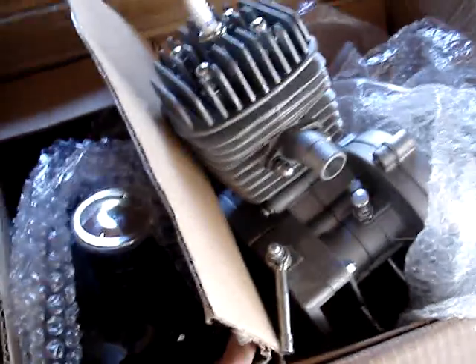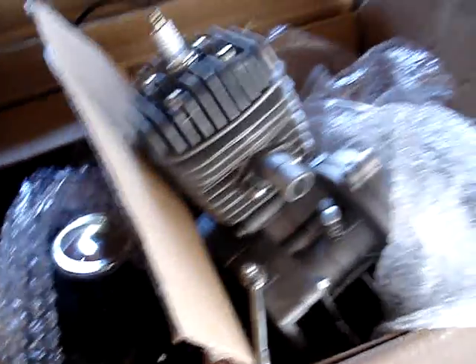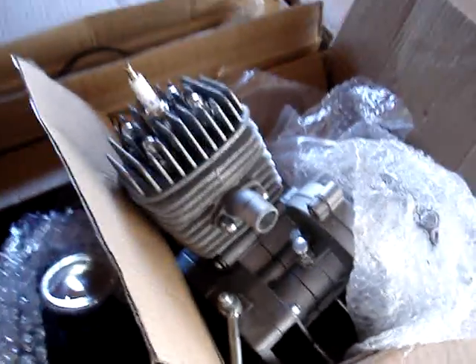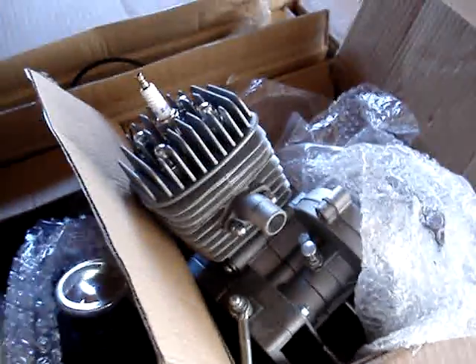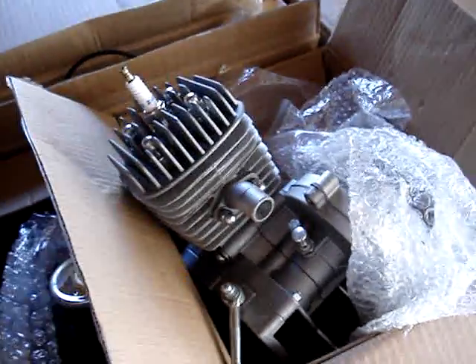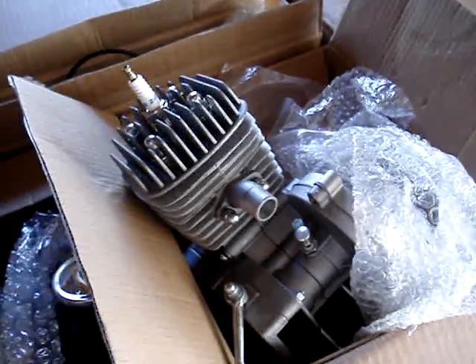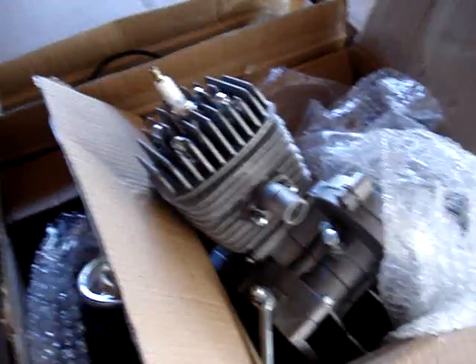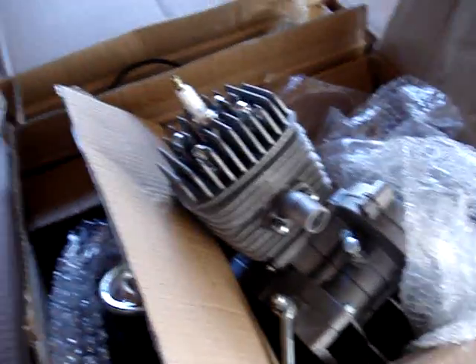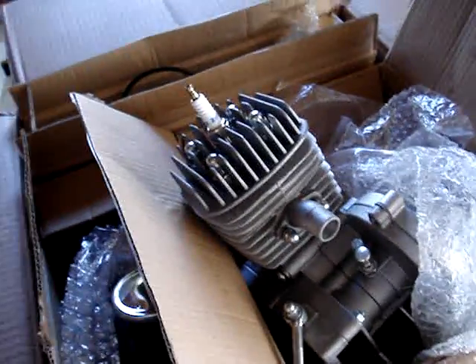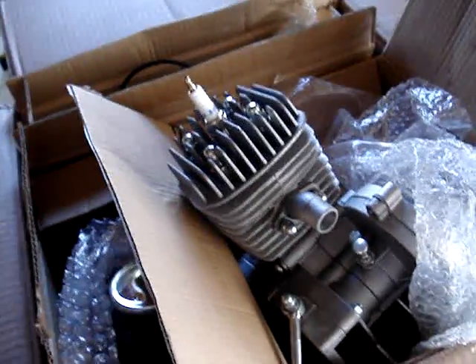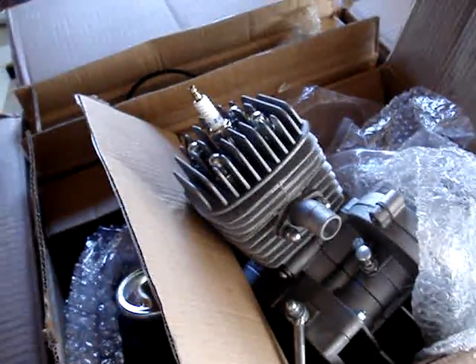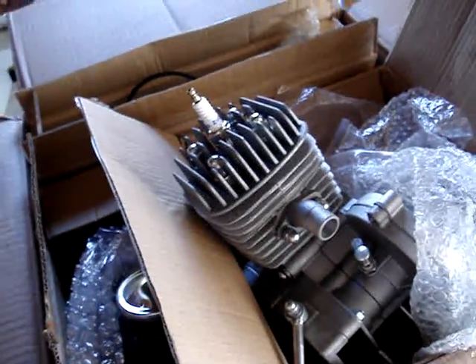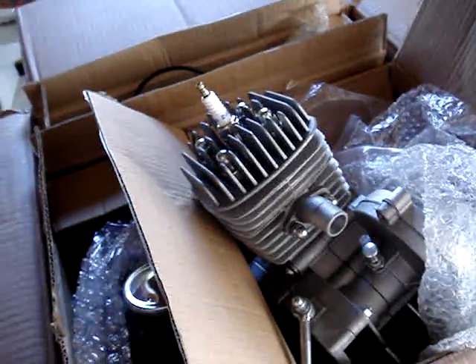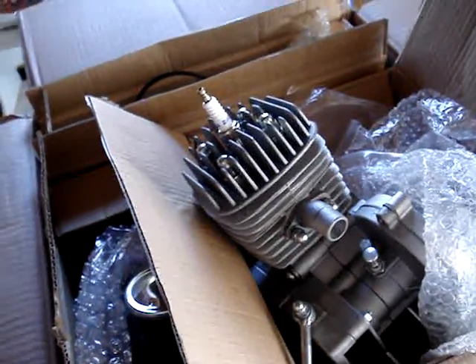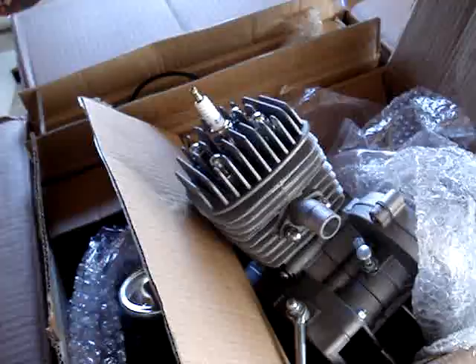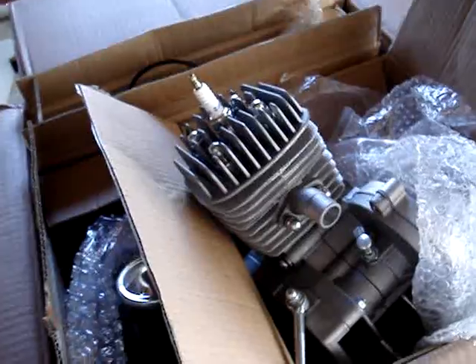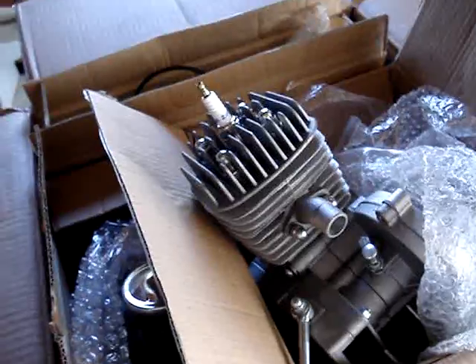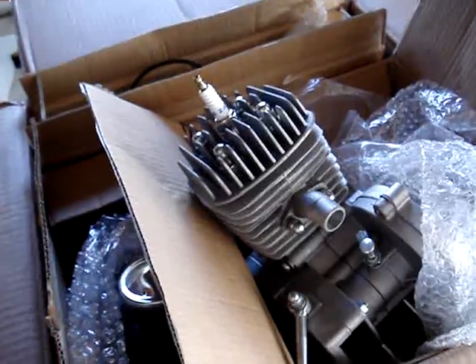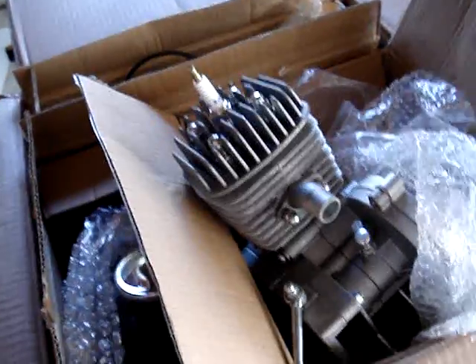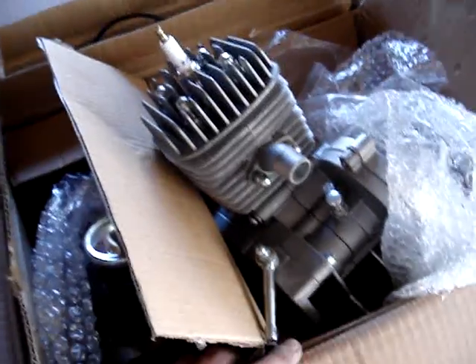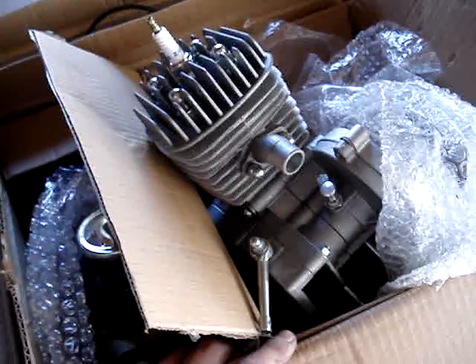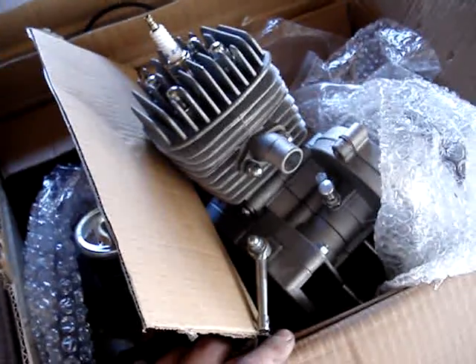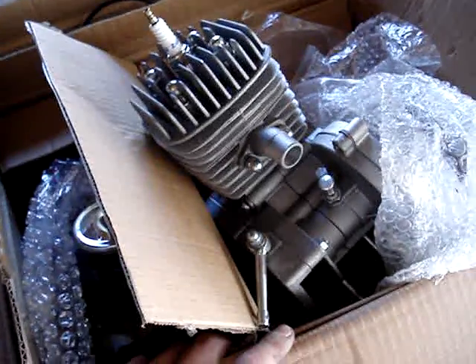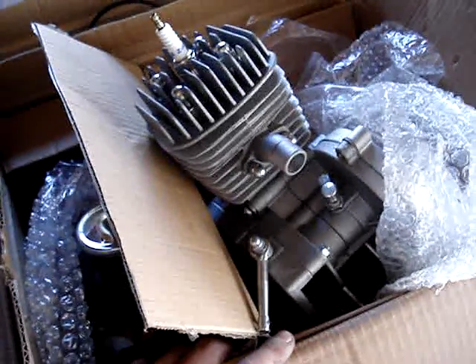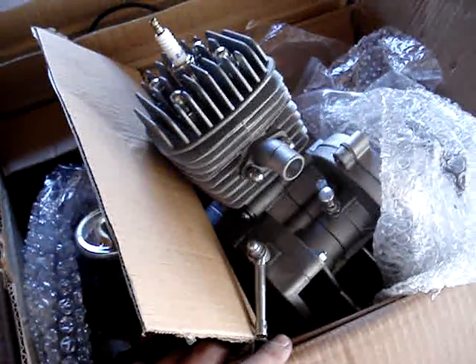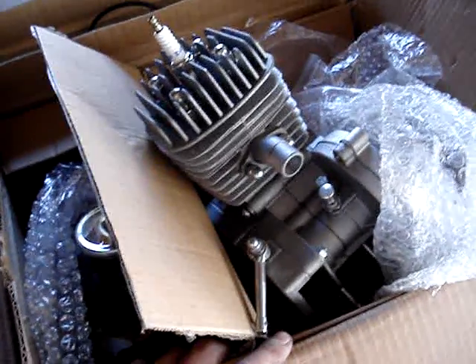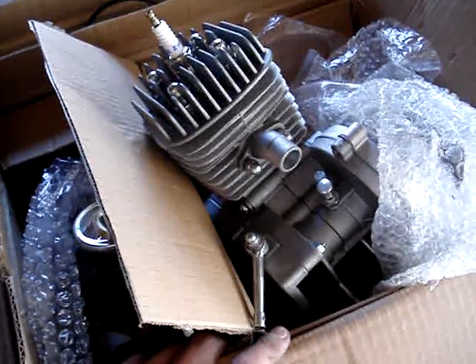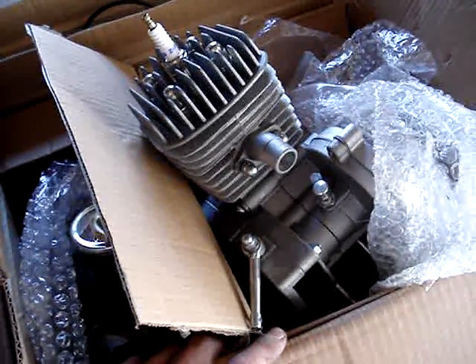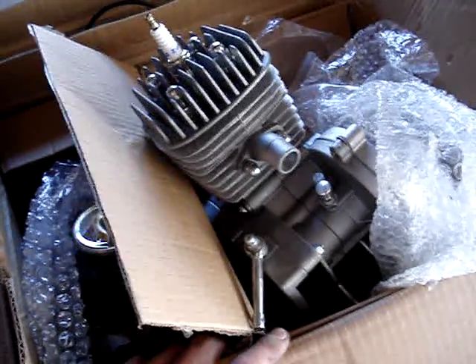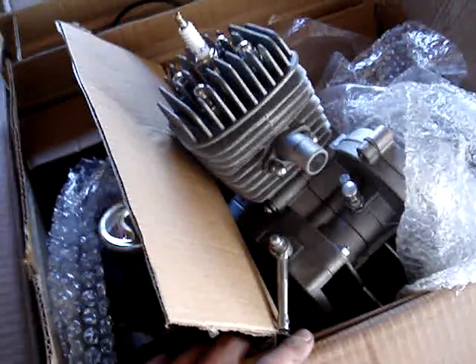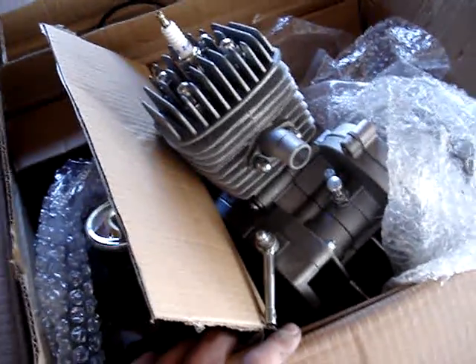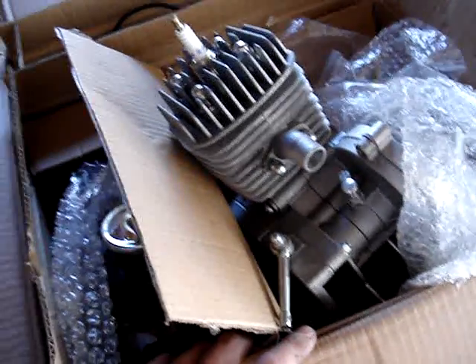But for now, I just want to get this thing all installed and then take some more pictures when it's done.